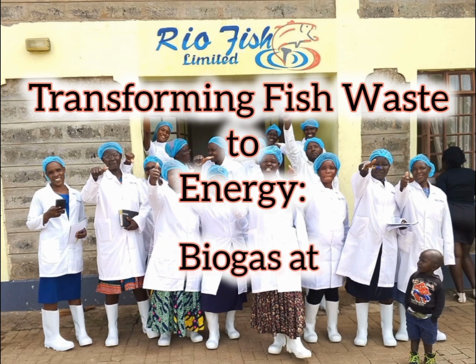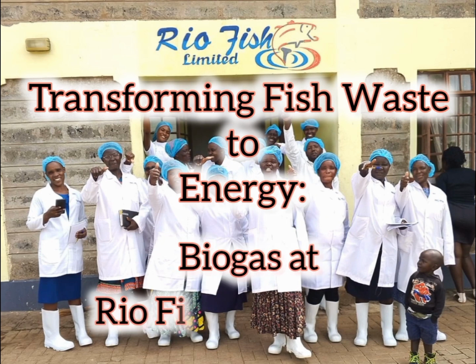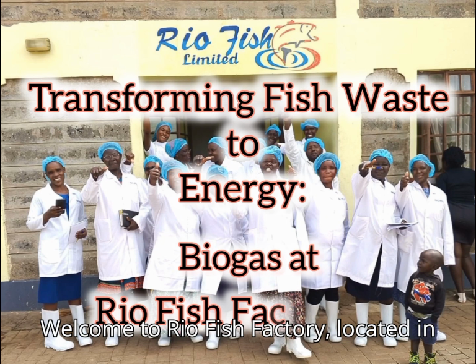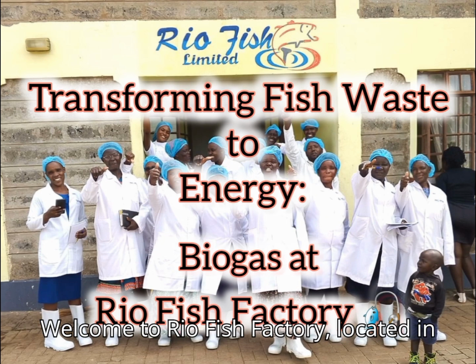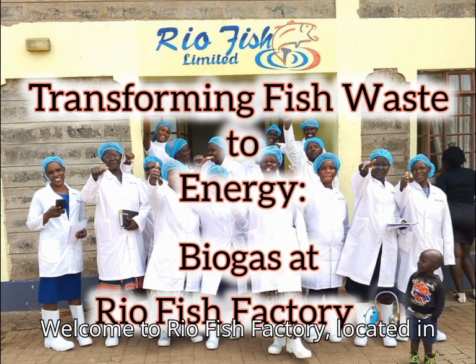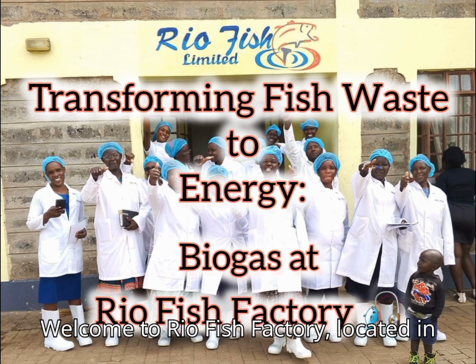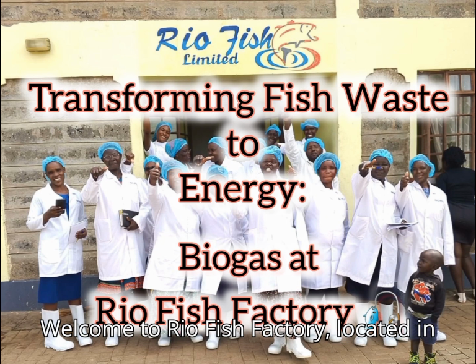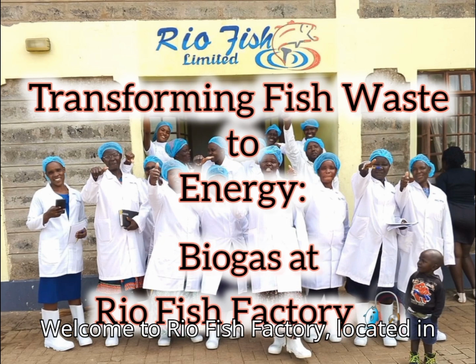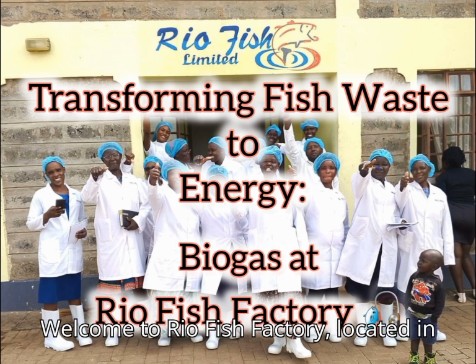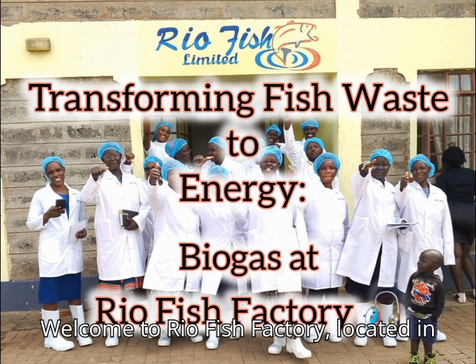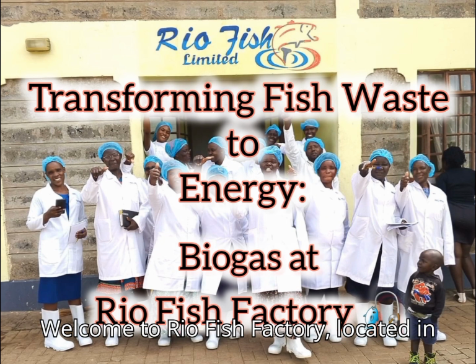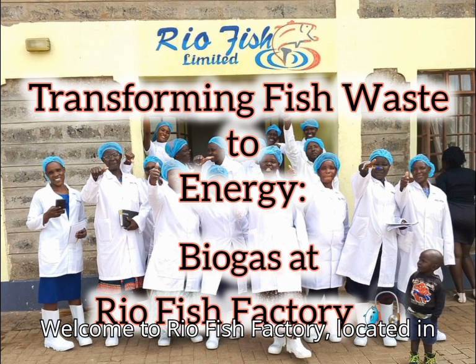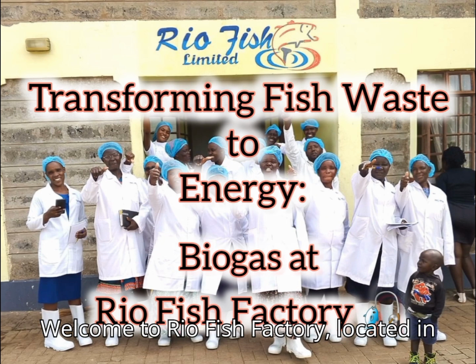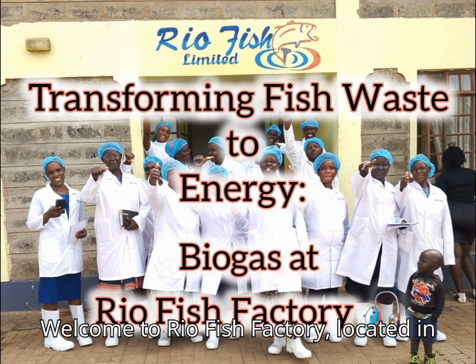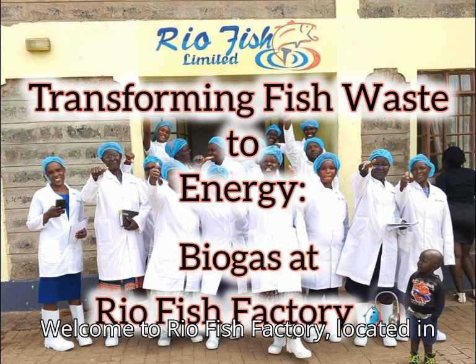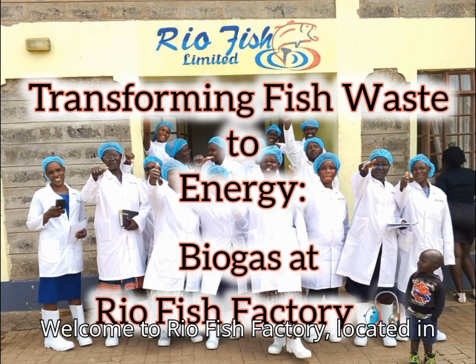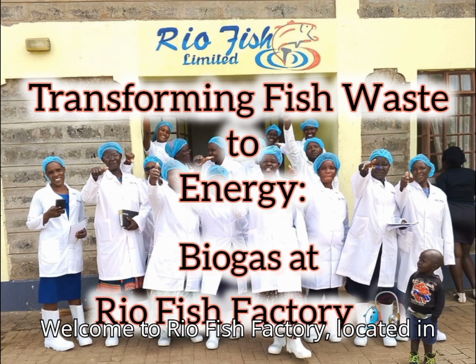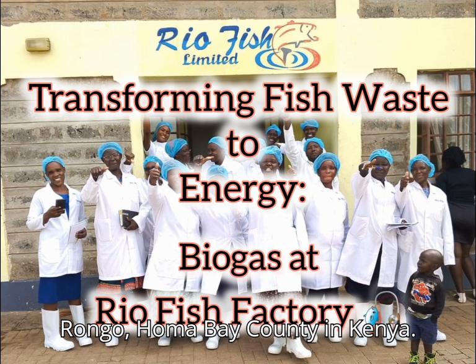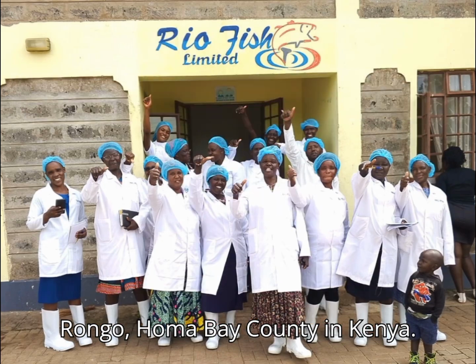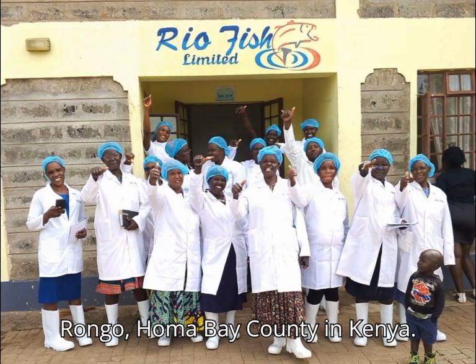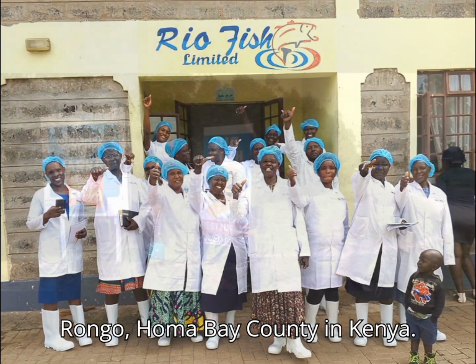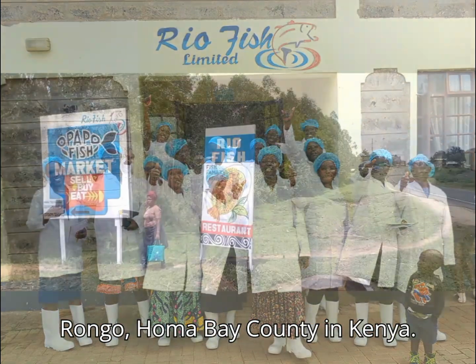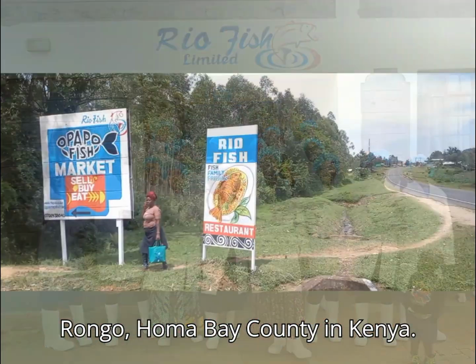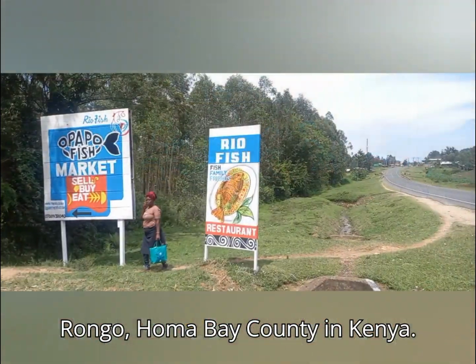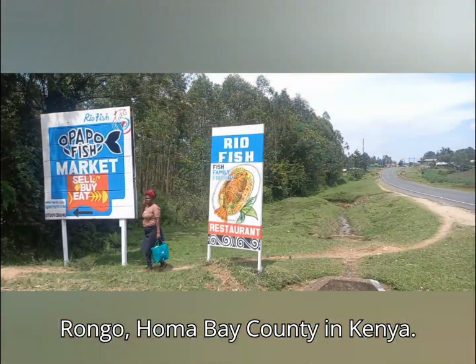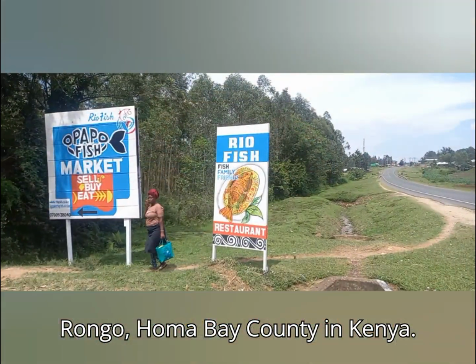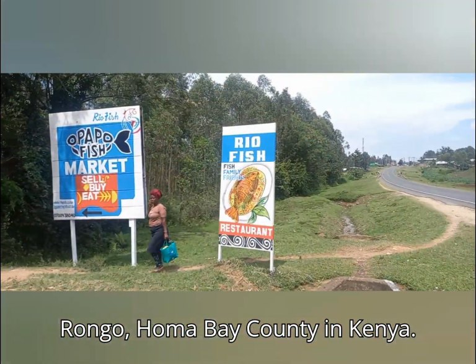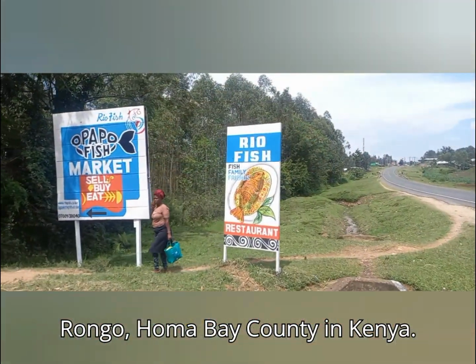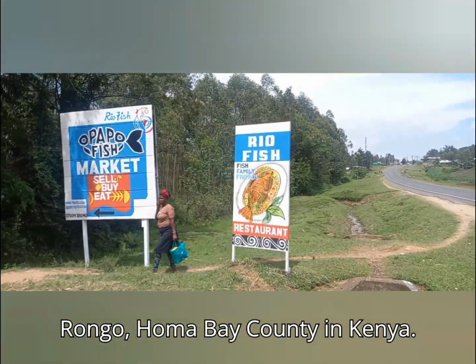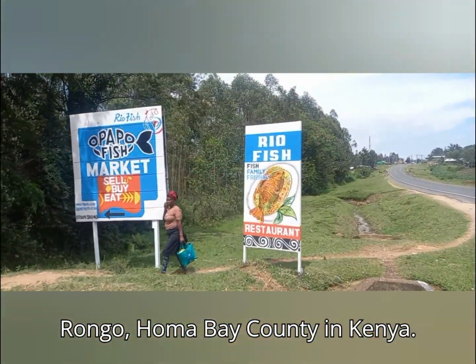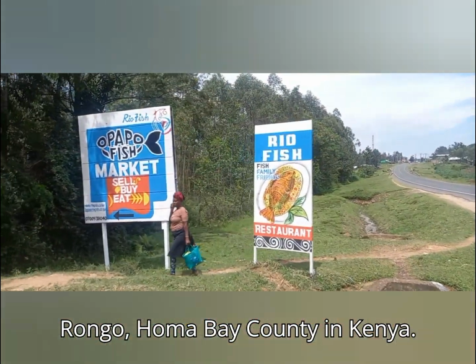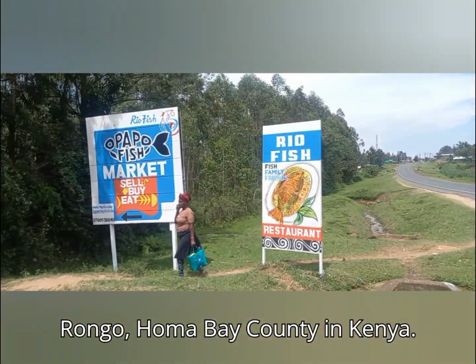Welcome to Rio Fish Factory, located in Rongo, Homa Bay County, in Kenya.